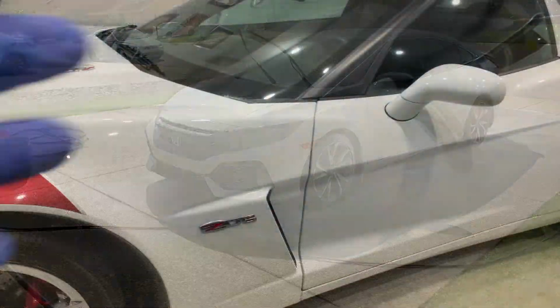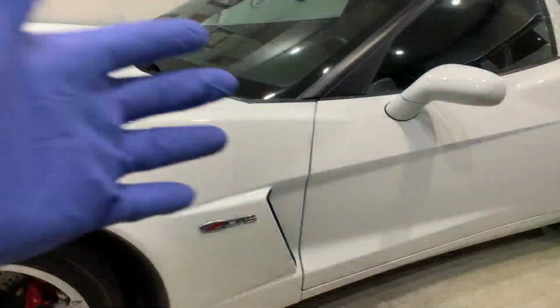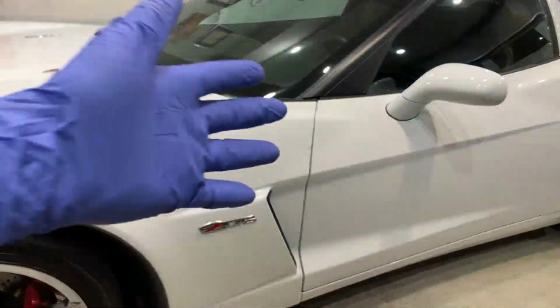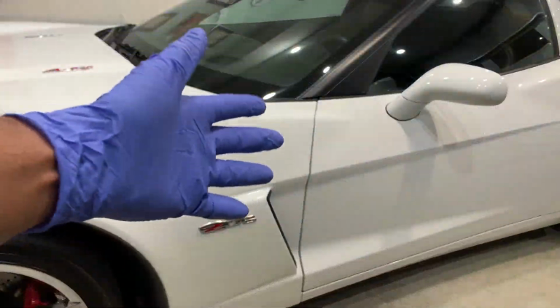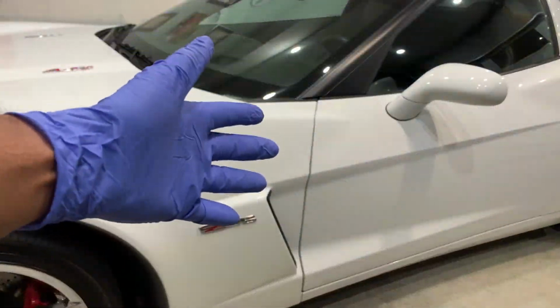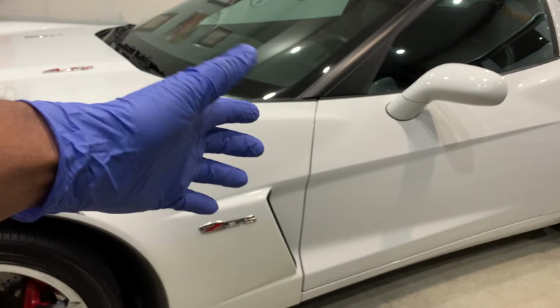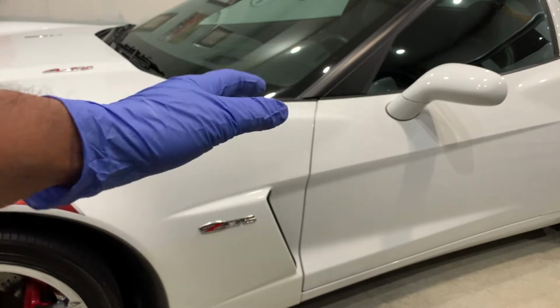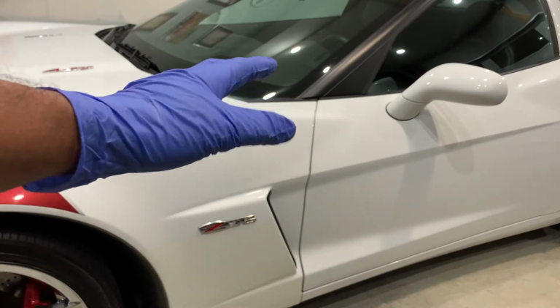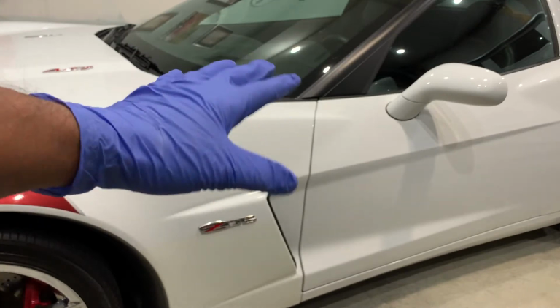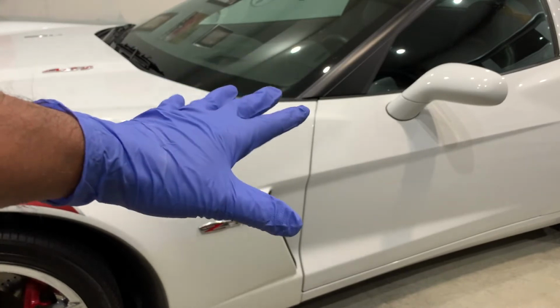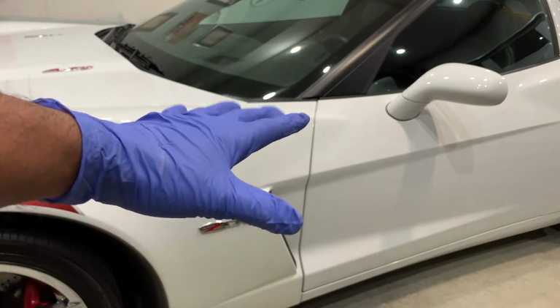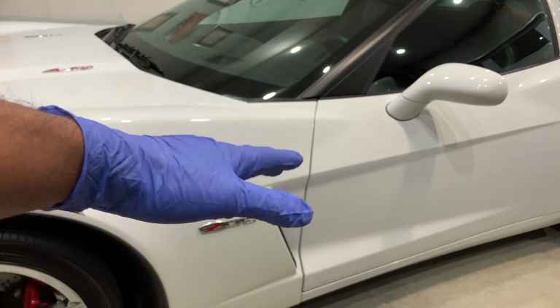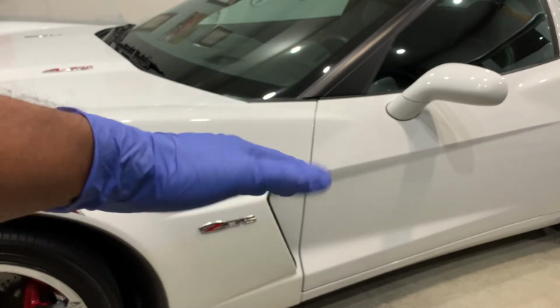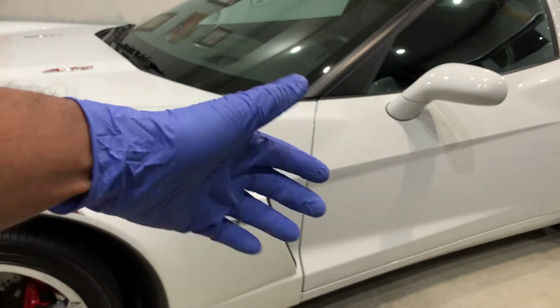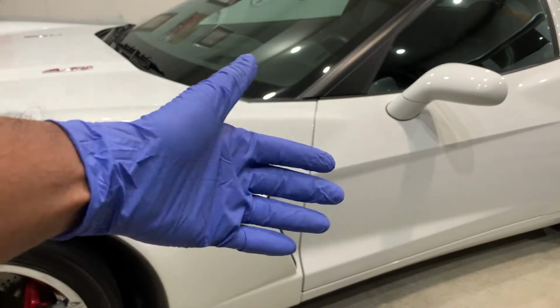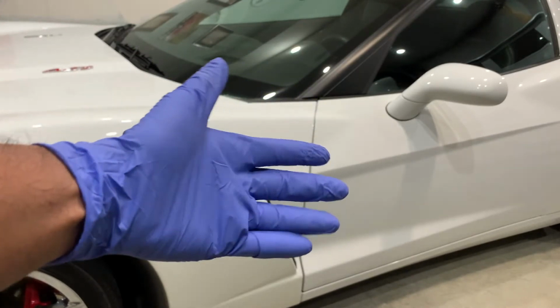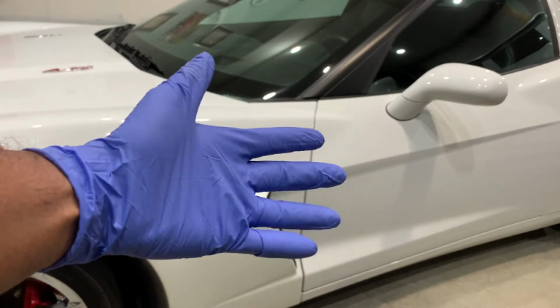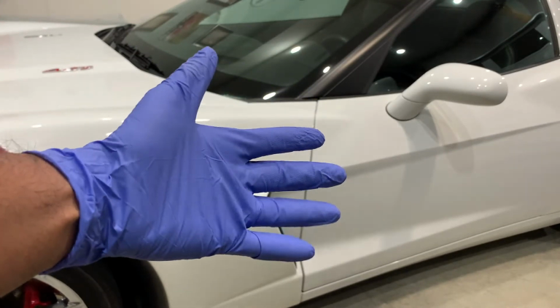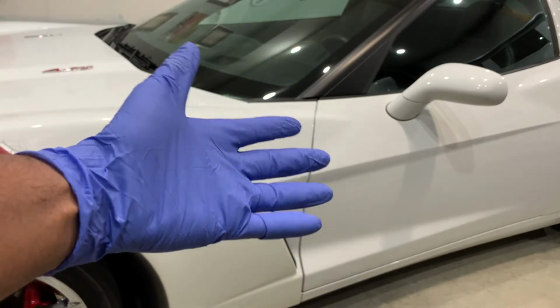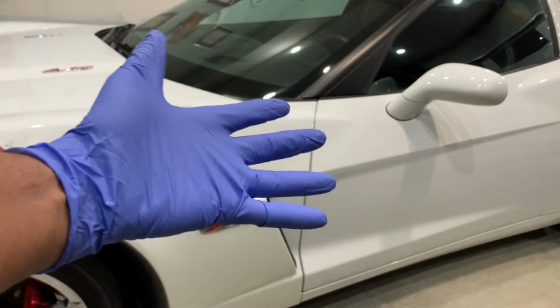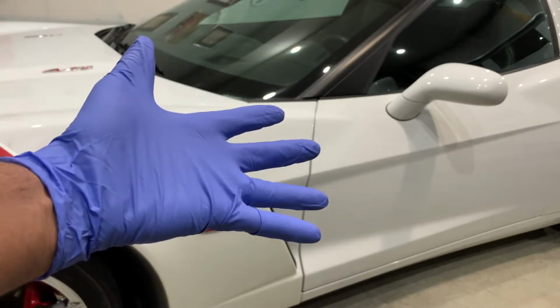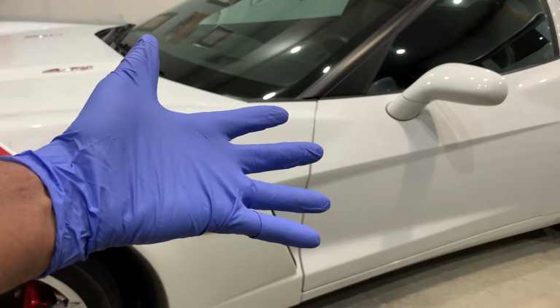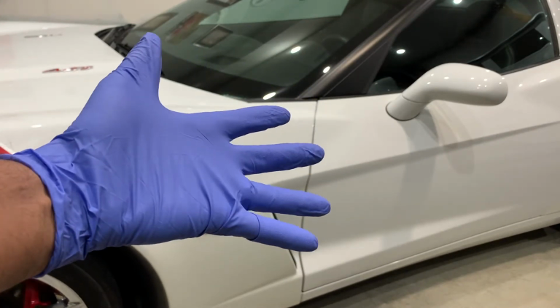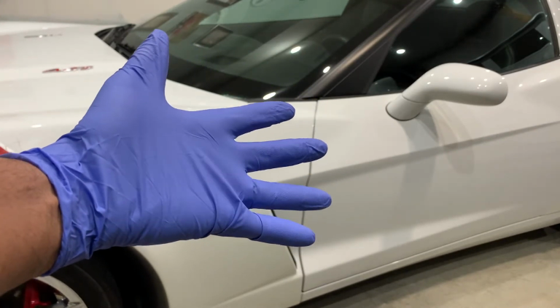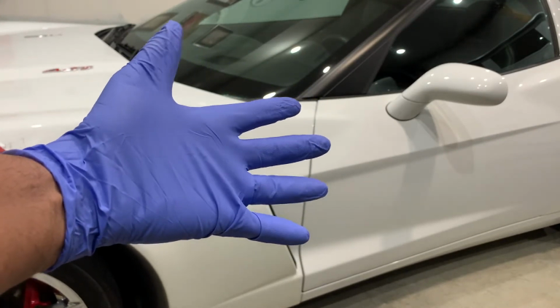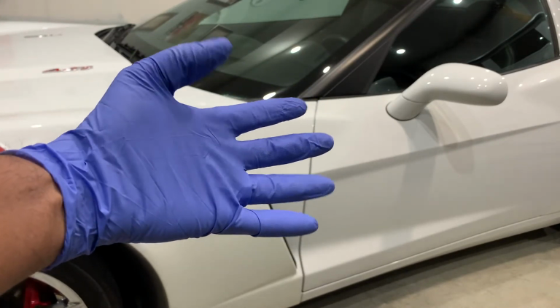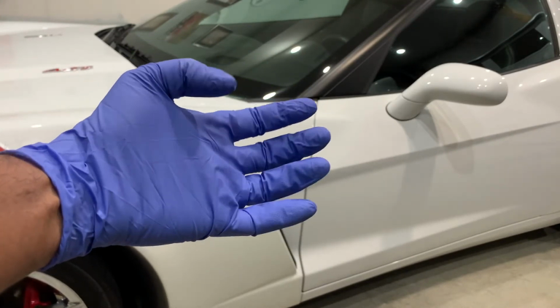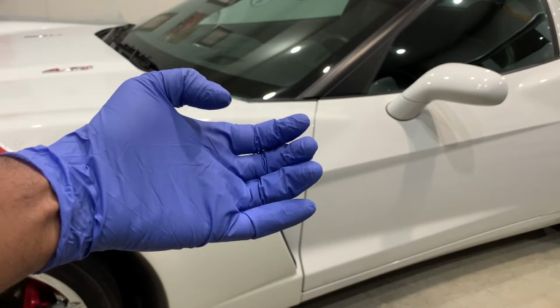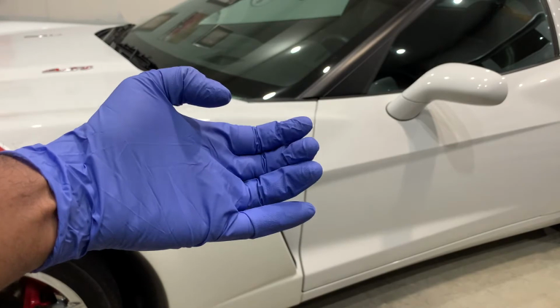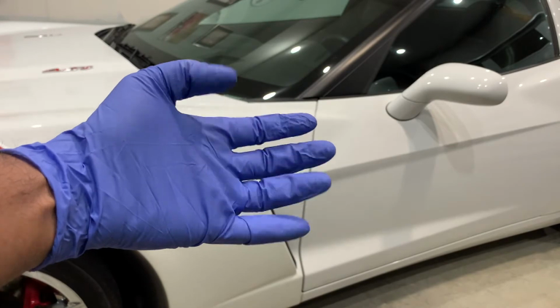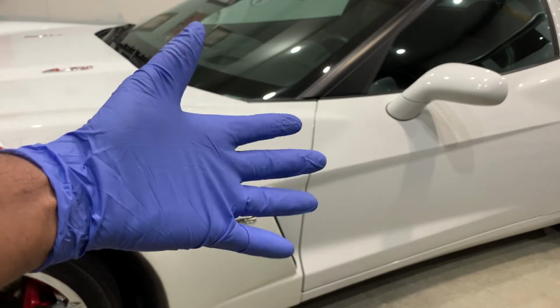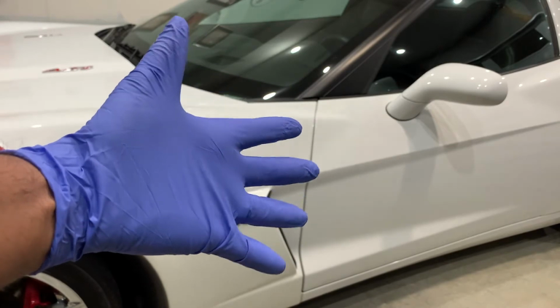Bottom line — personal protection is key. So keep your gloves on when detailing both the inside and outside of the vehicle.